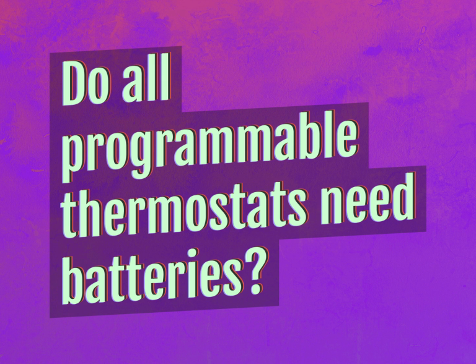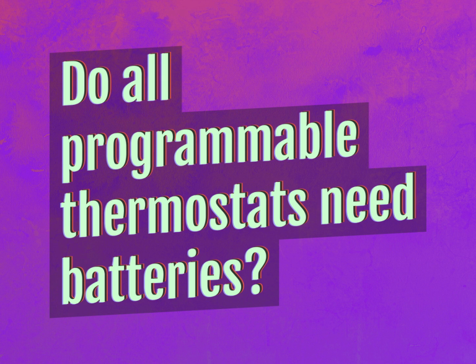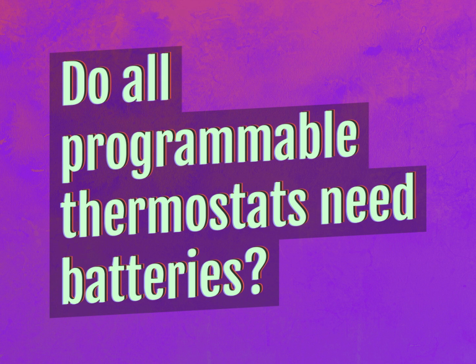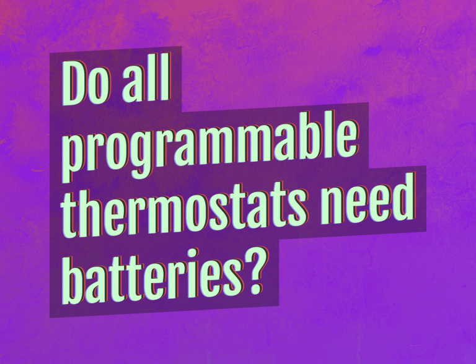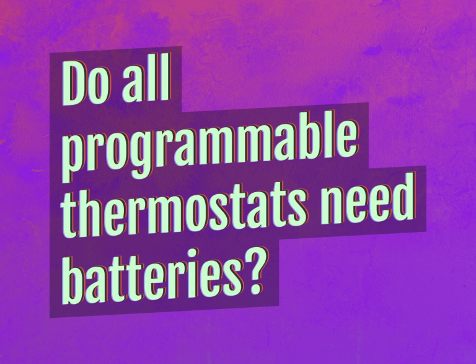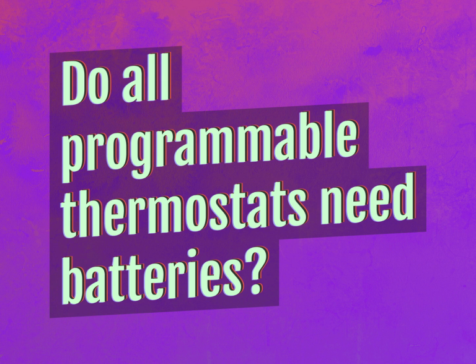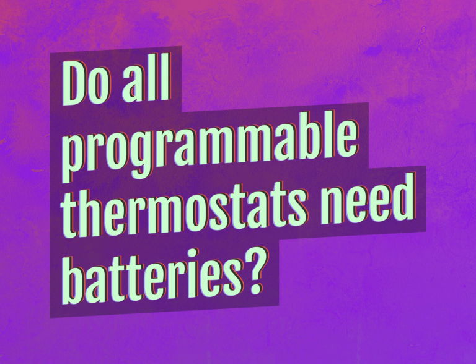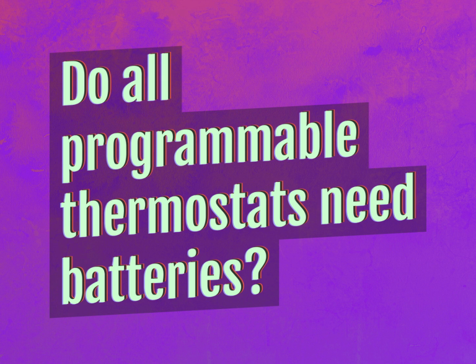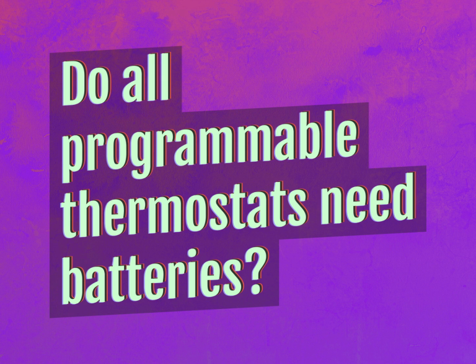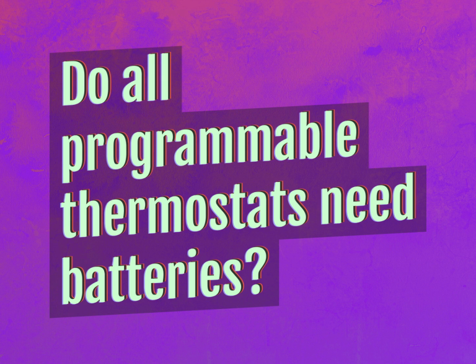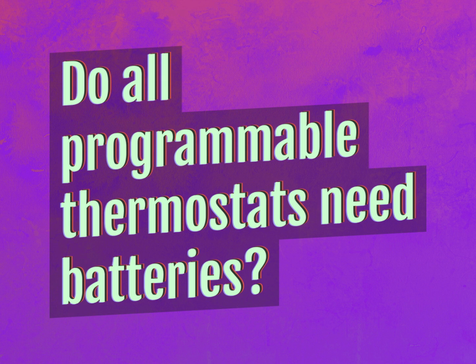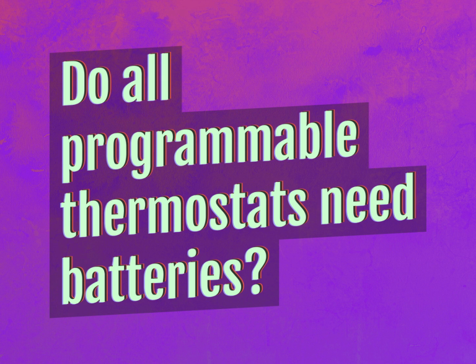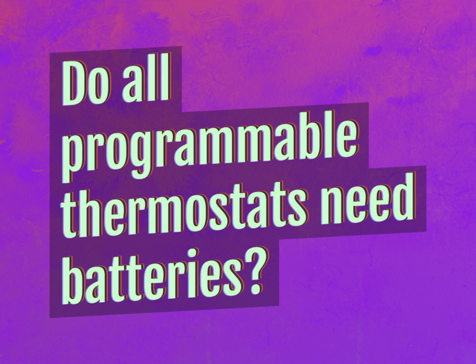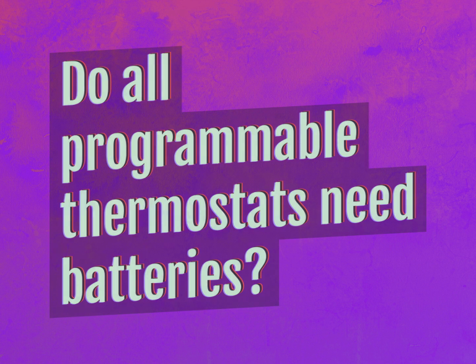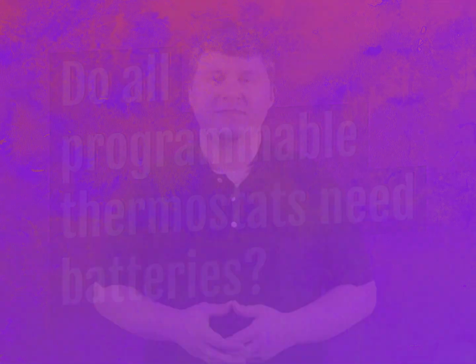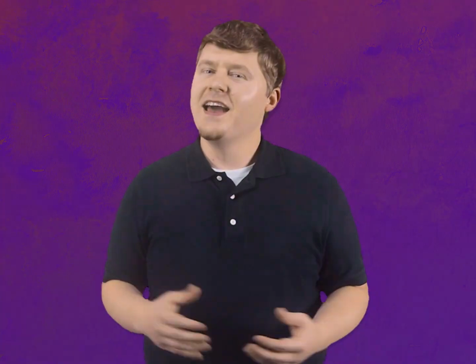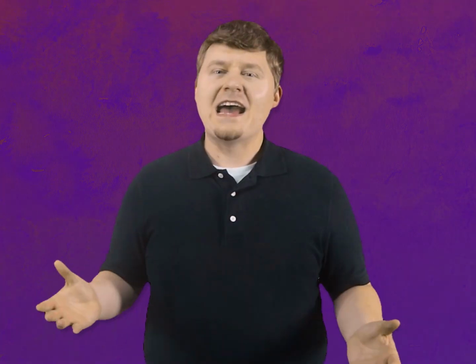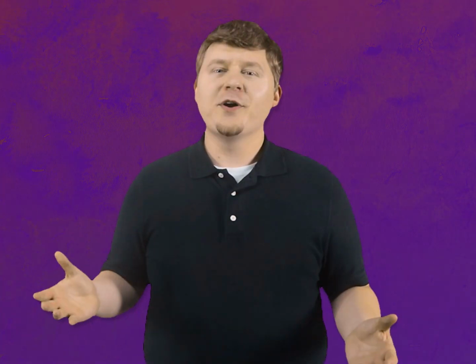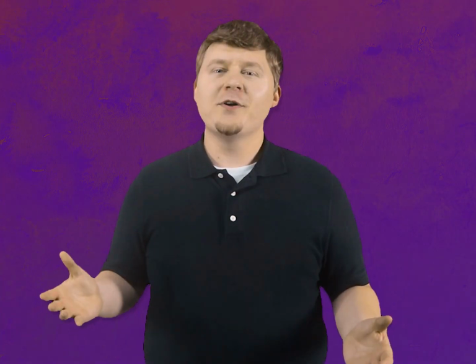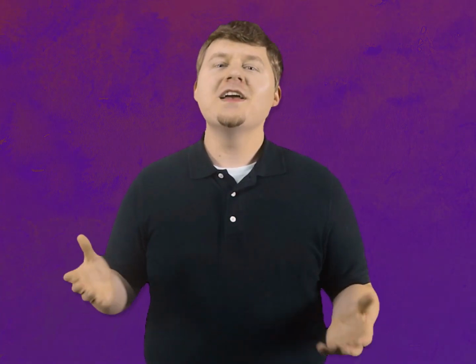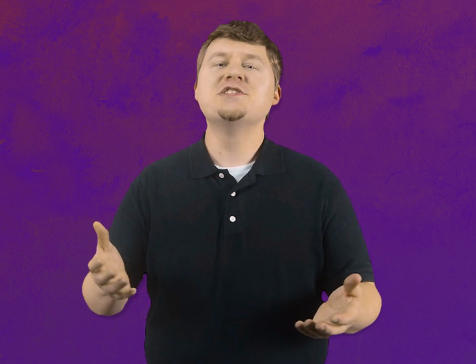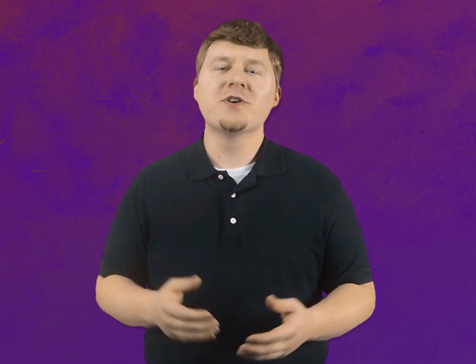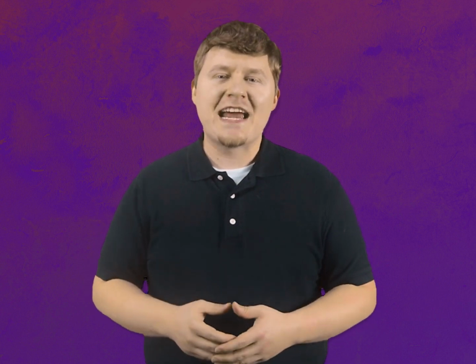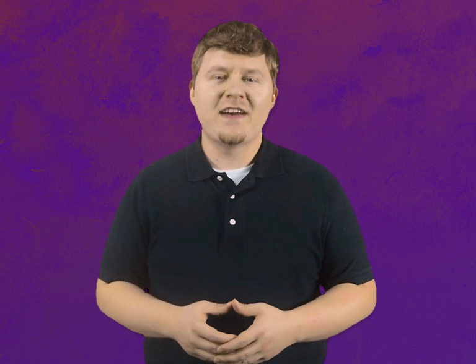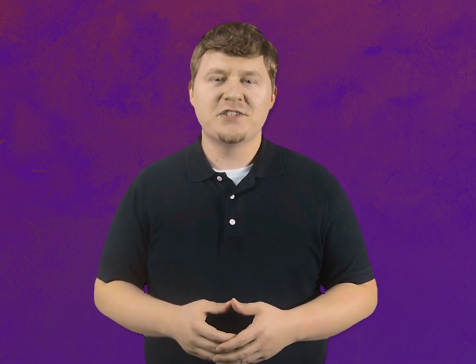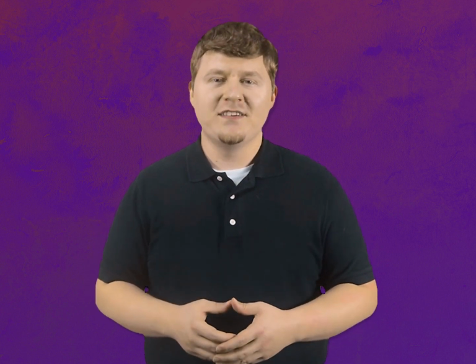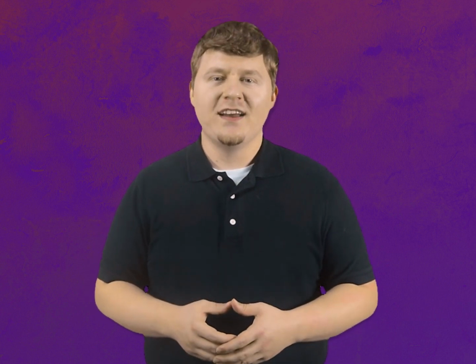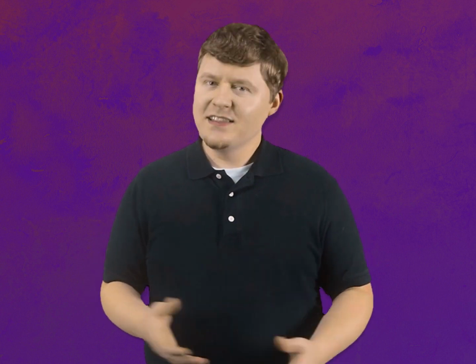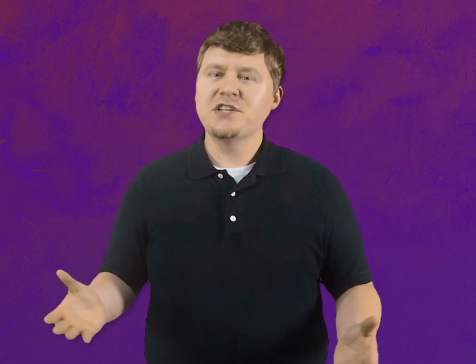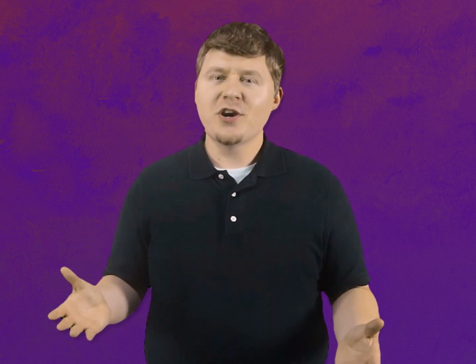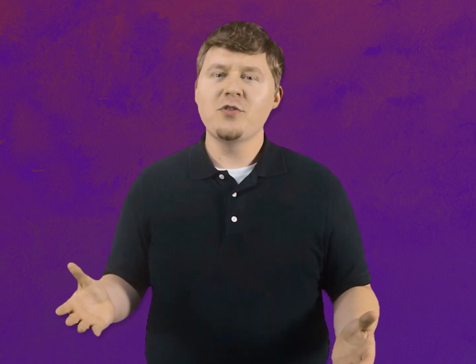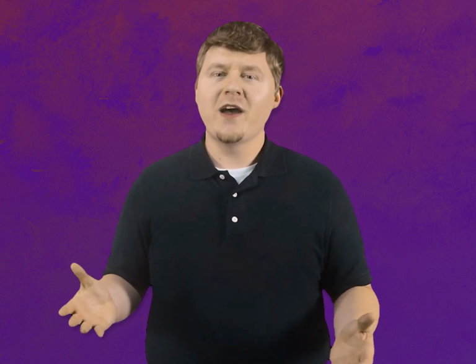Do all programmable thermostats need batteries? Our goal is your satisfaction. Let us show you the way.